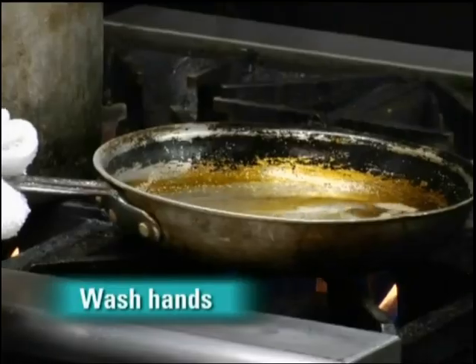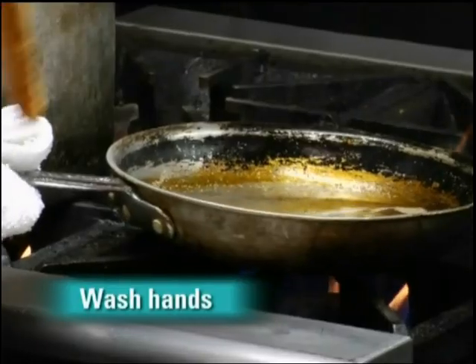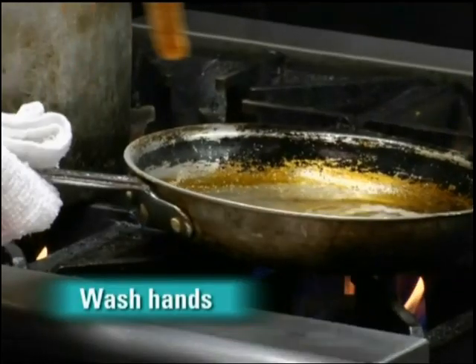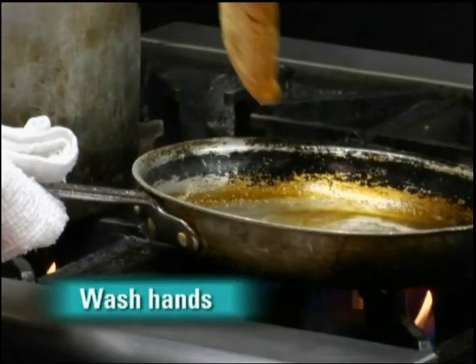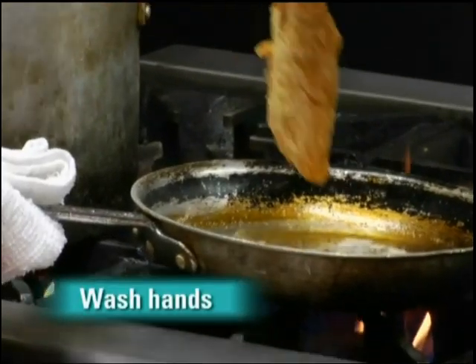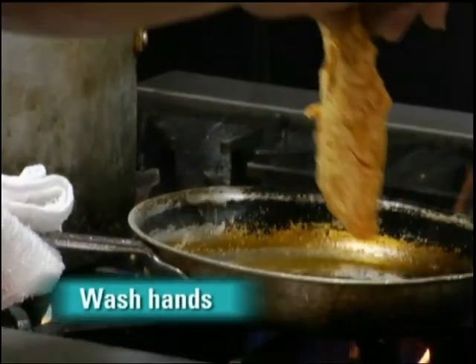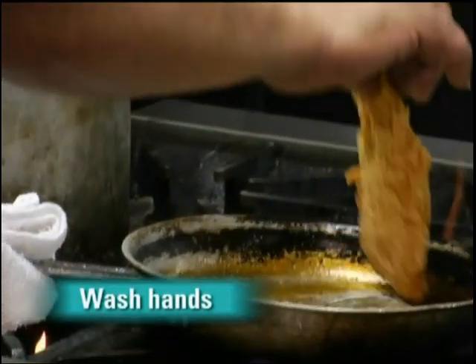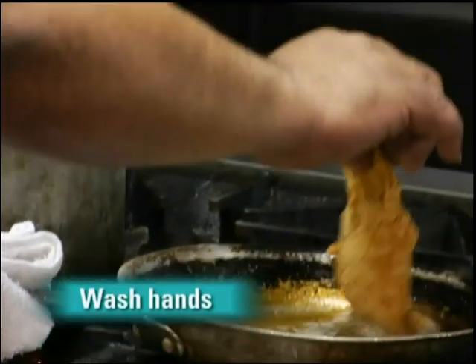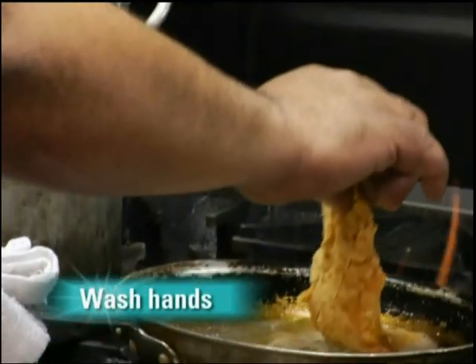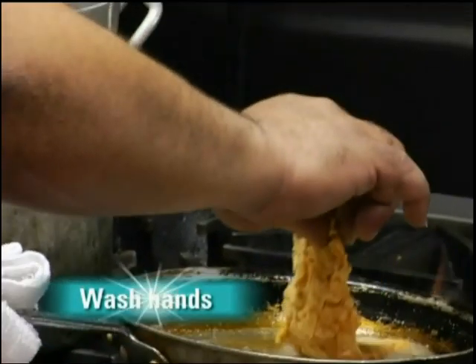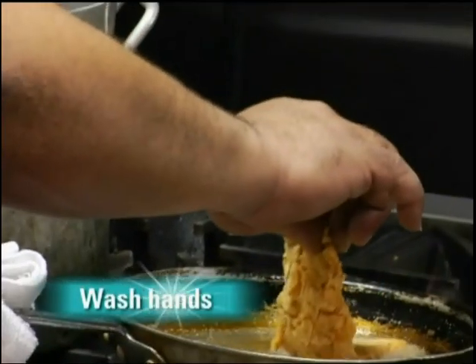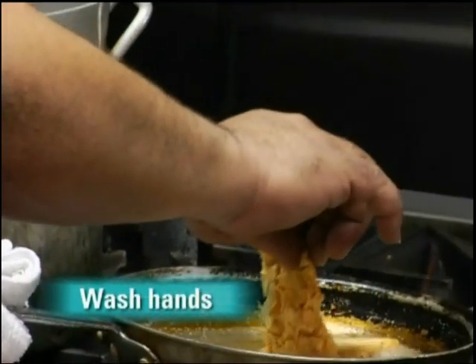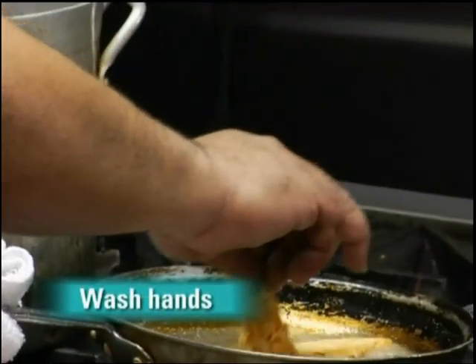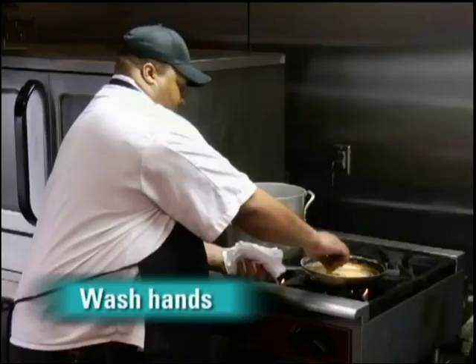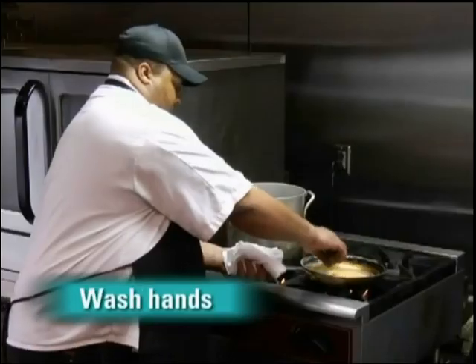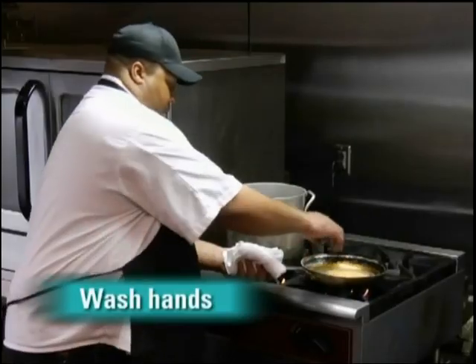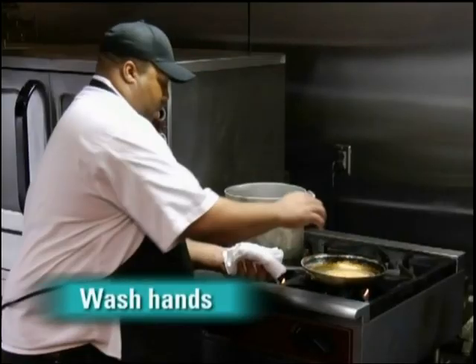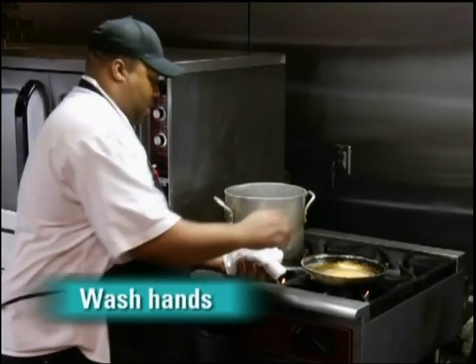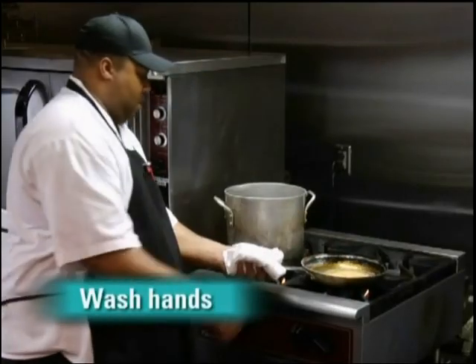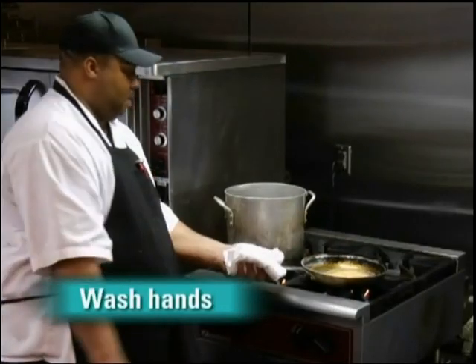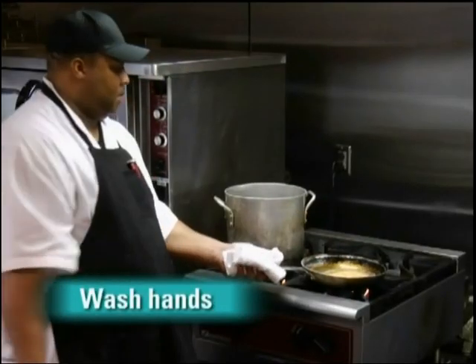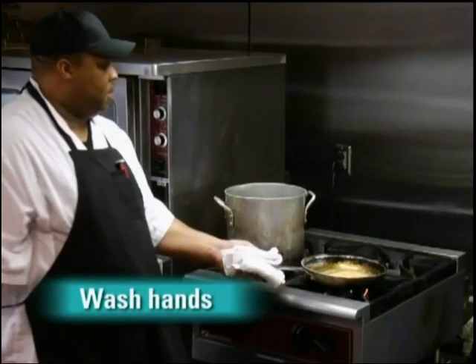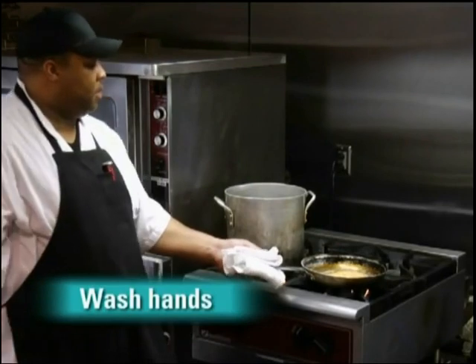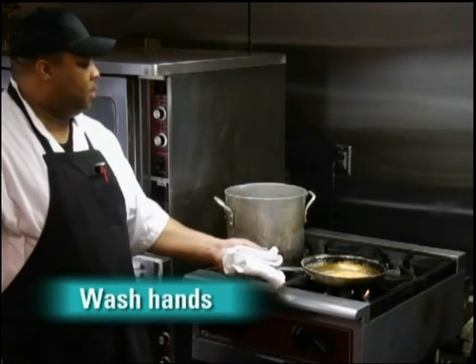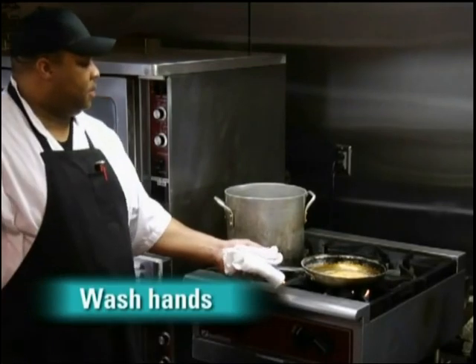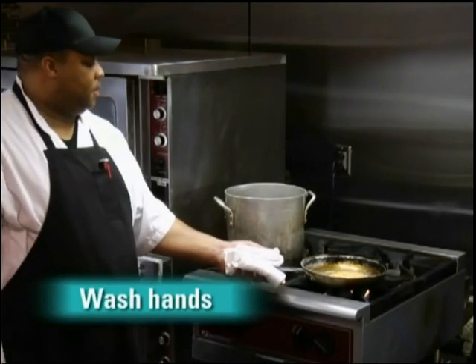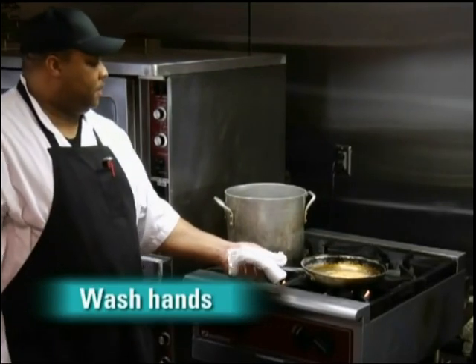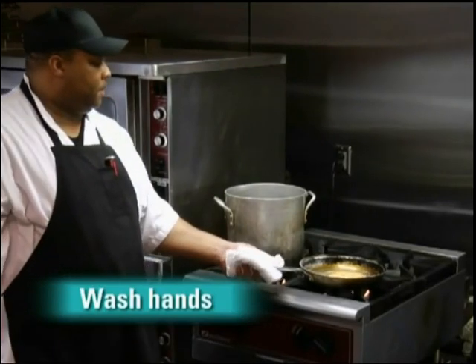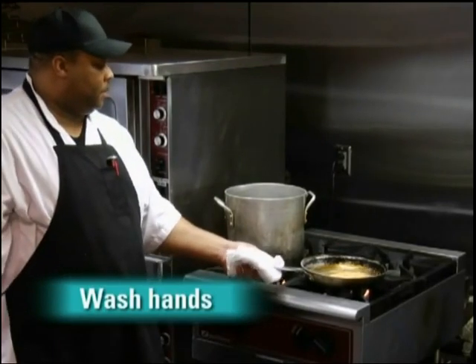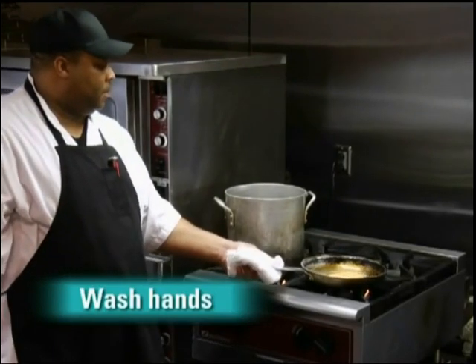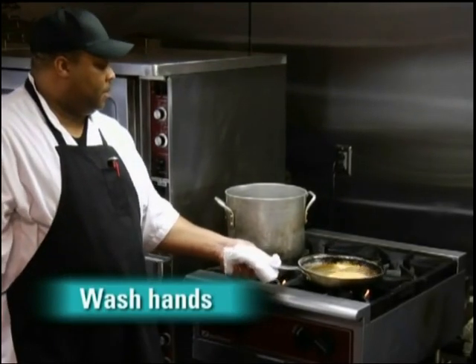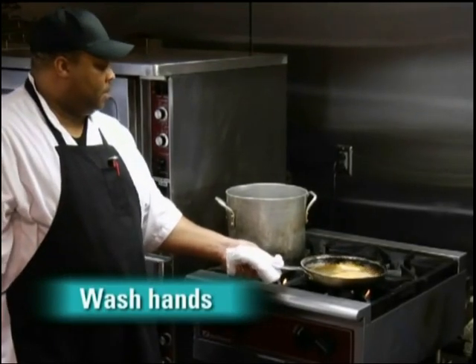Lastly, you should wash your hands before and after handling raw meat, poultry, and fish.